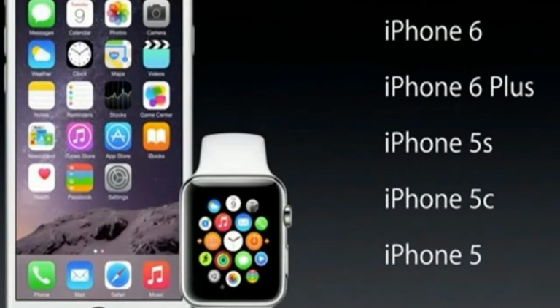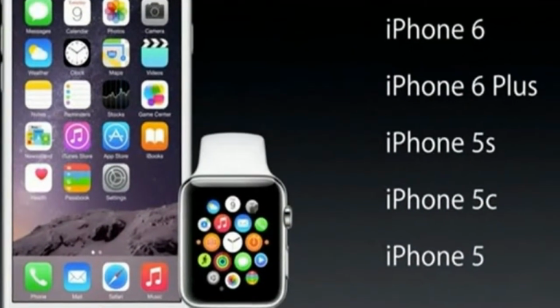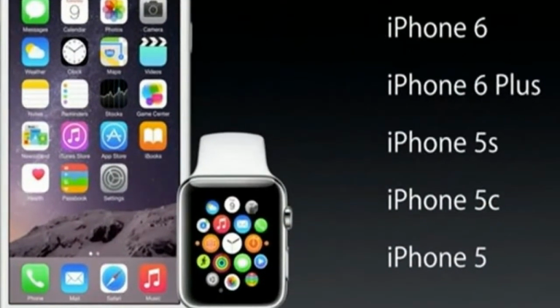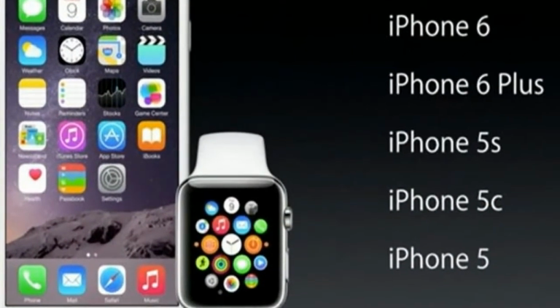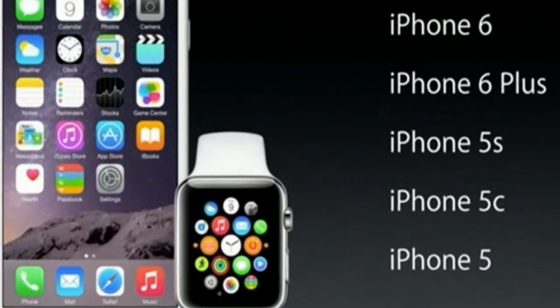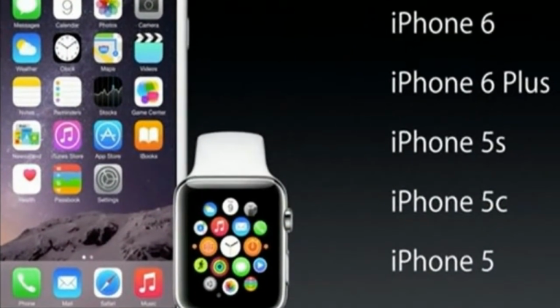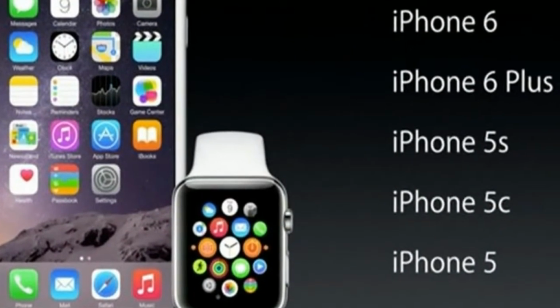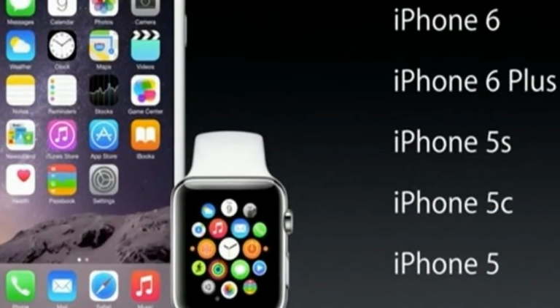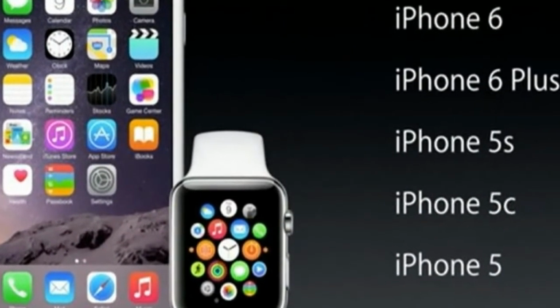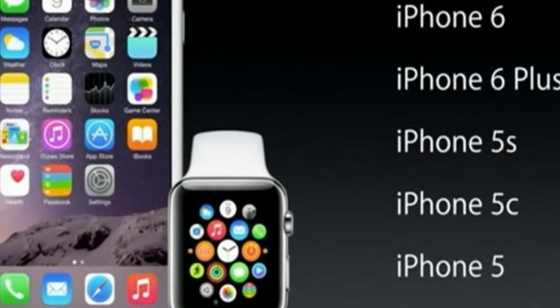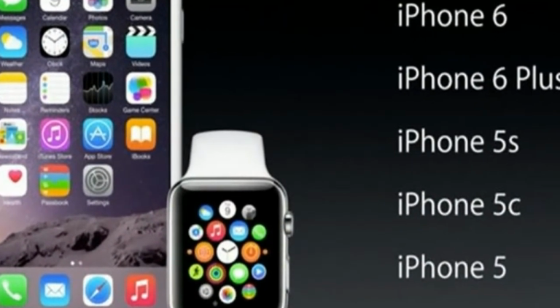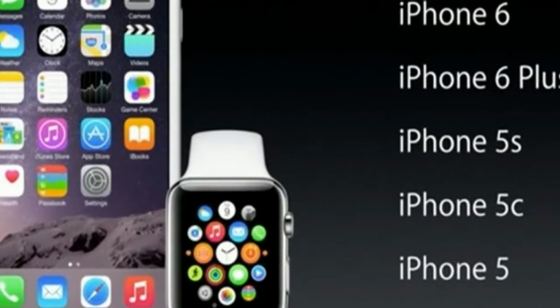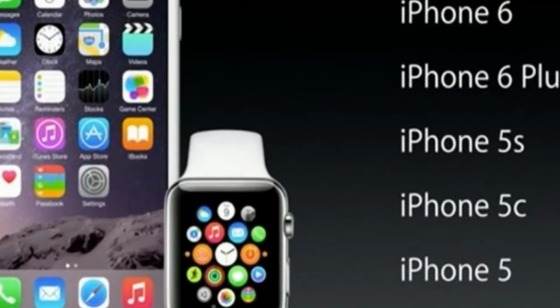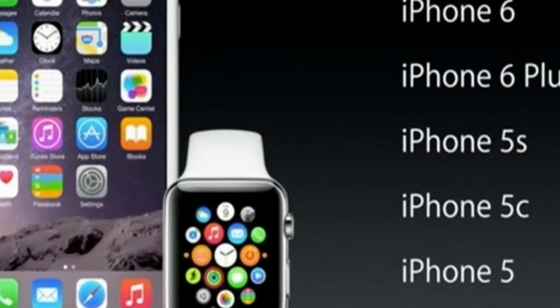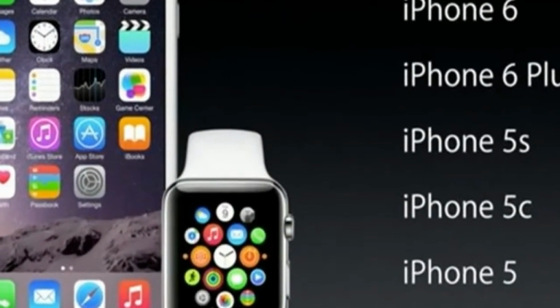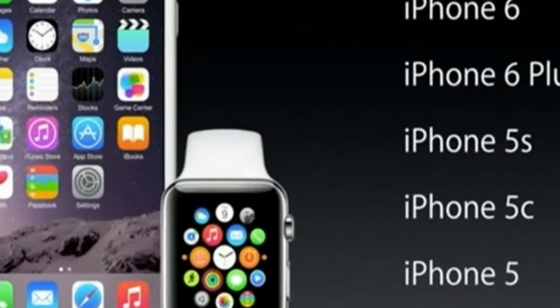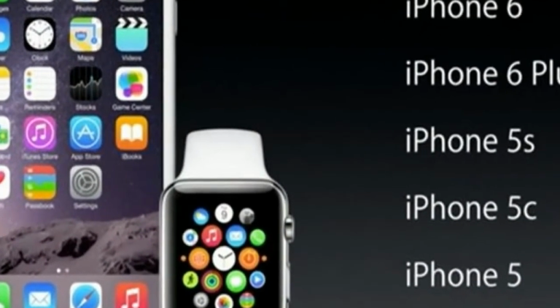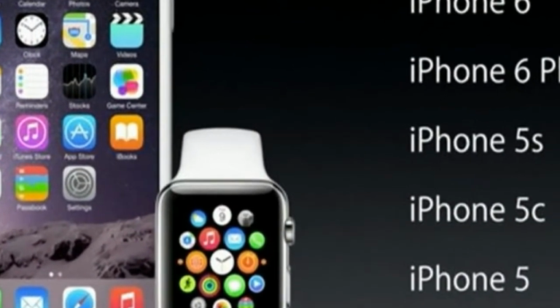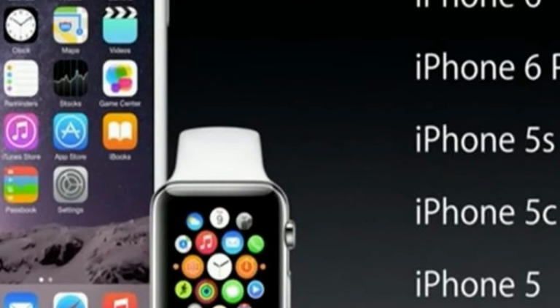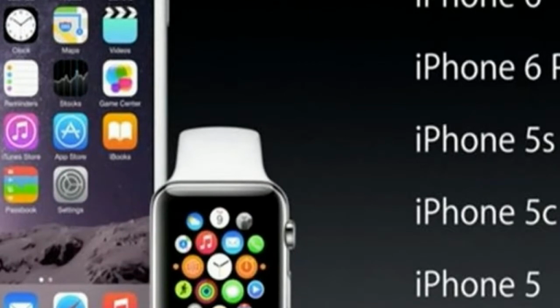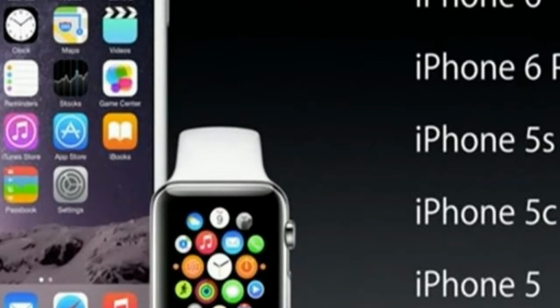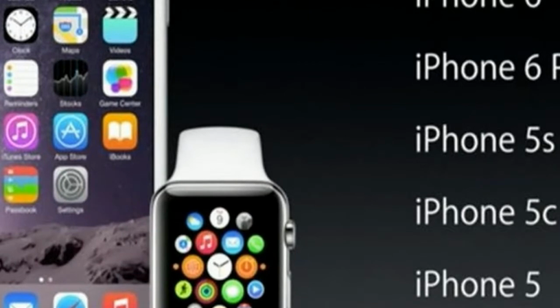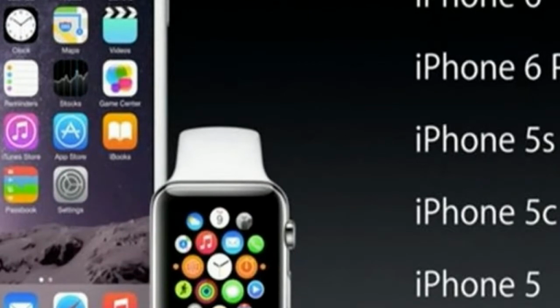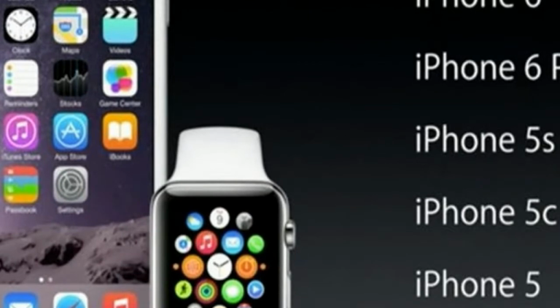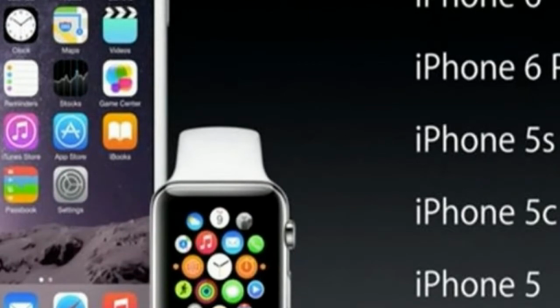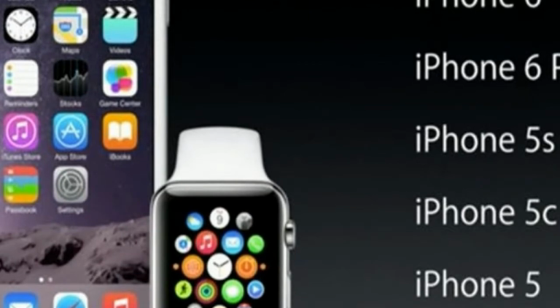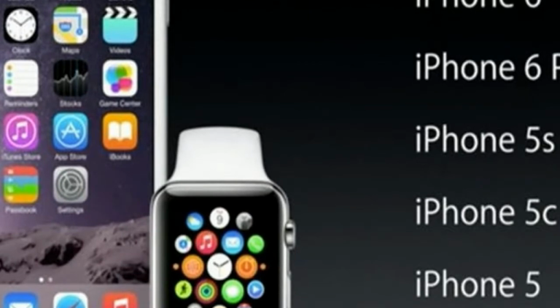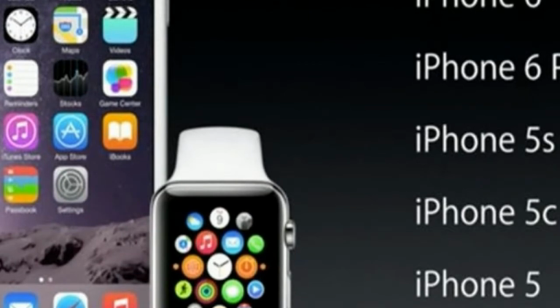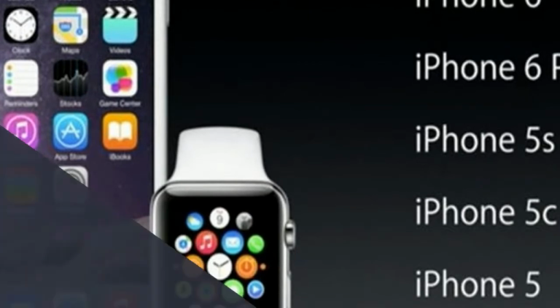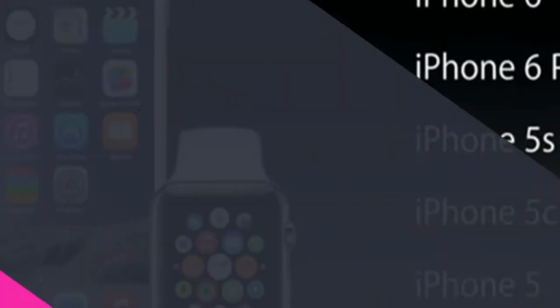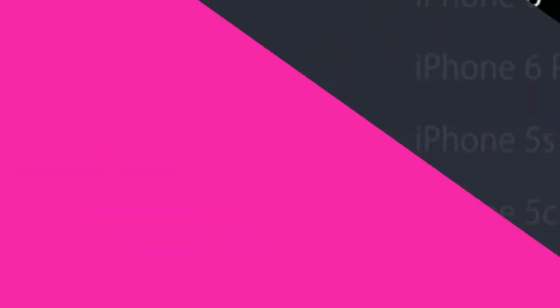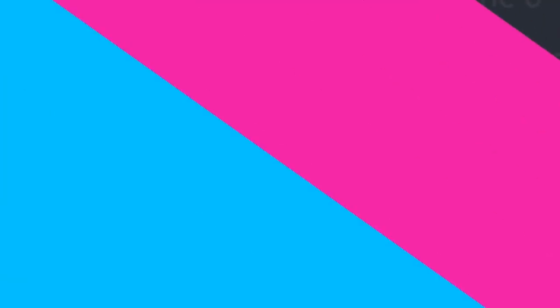Sensors on the phone include compass, magnetometer, proximity sensor, accelerometer, ambient light sensor, and gyroscope. Apple was founded in a garage in 1976 by Steve Jobs.